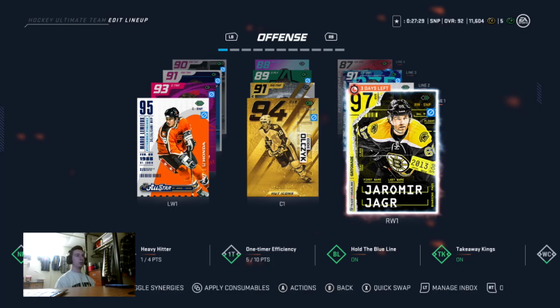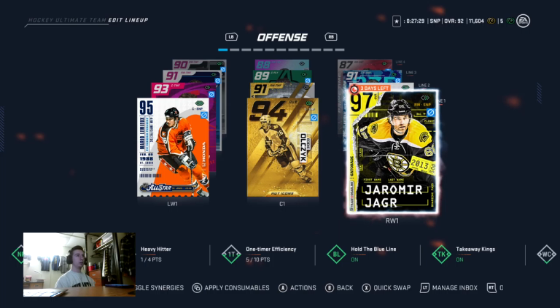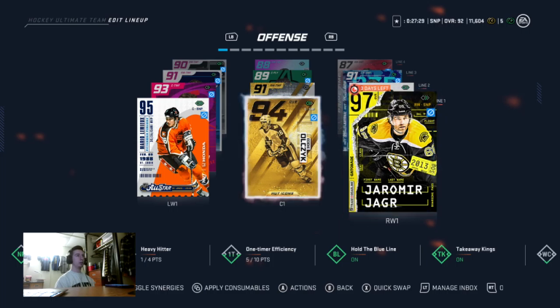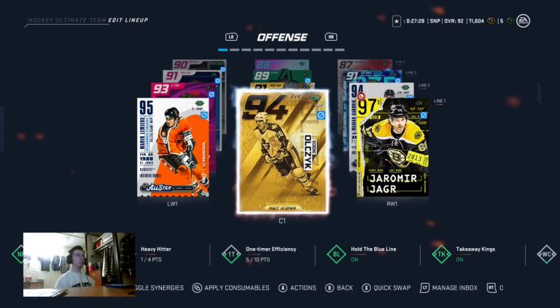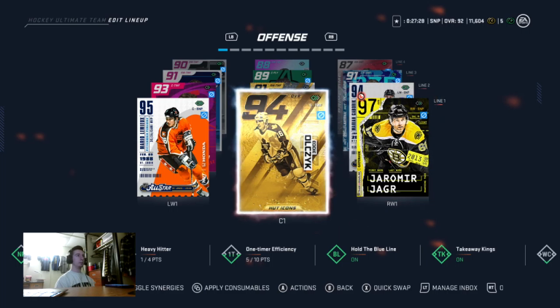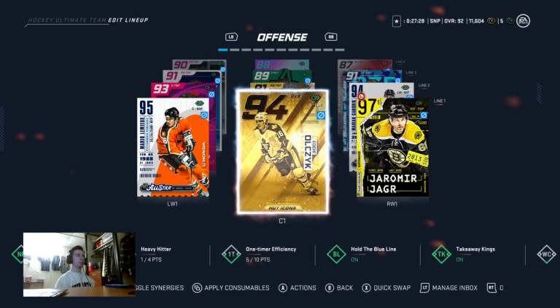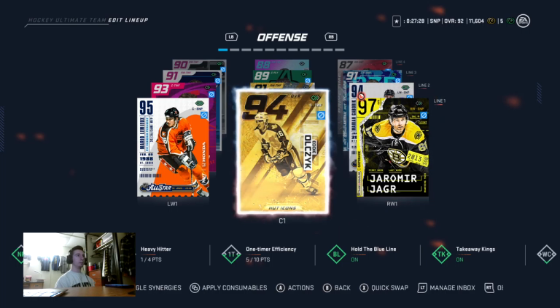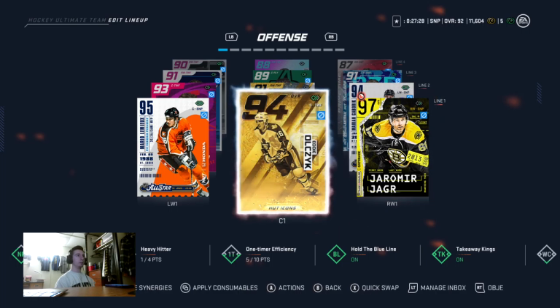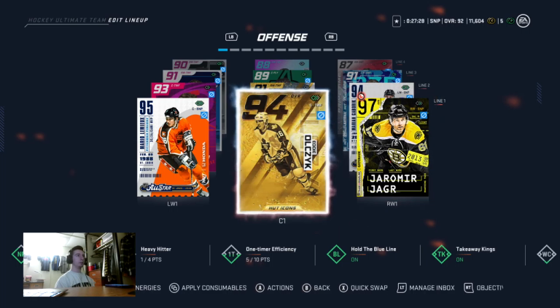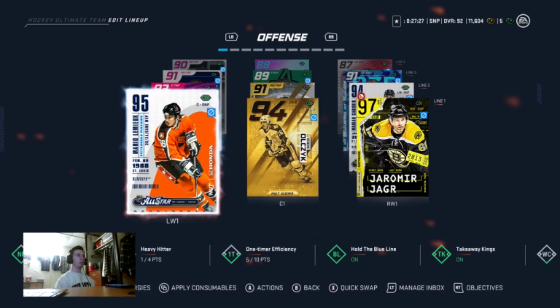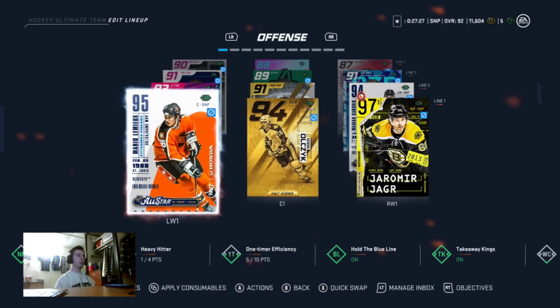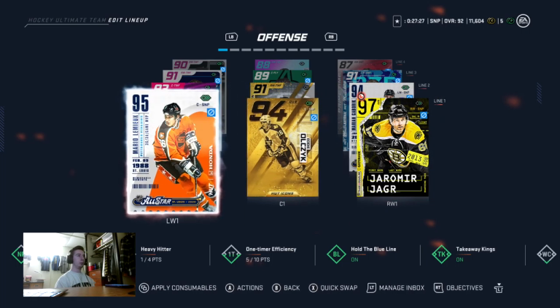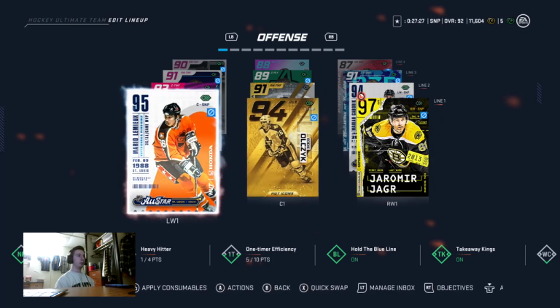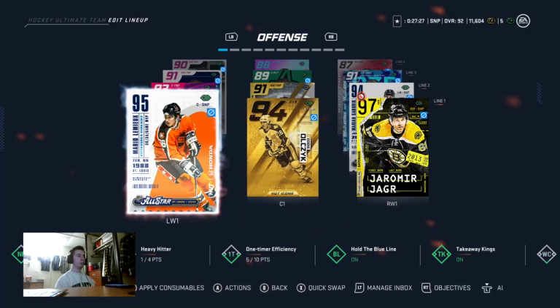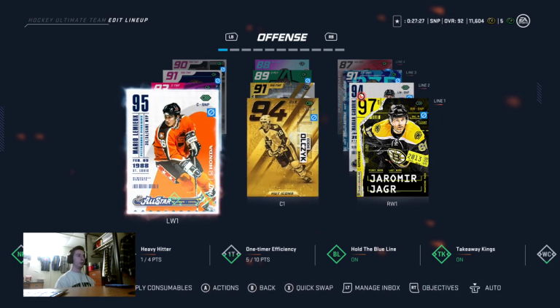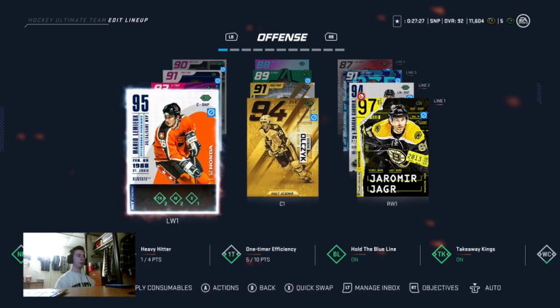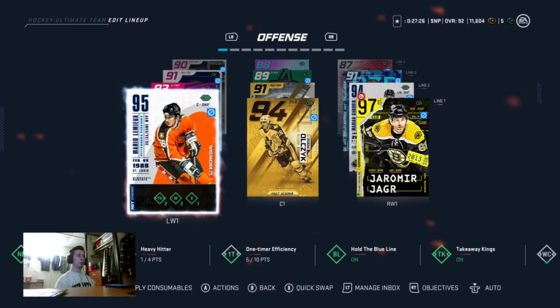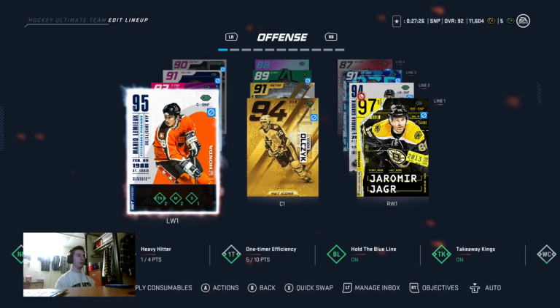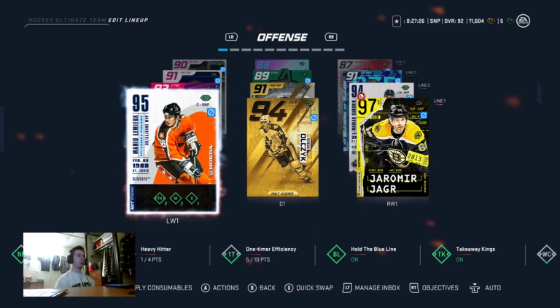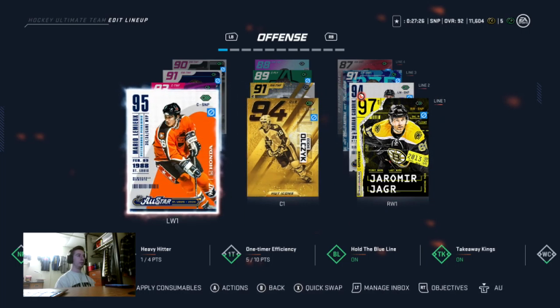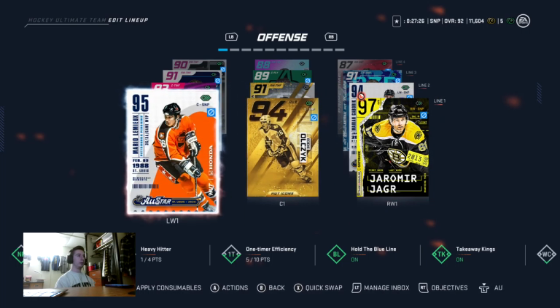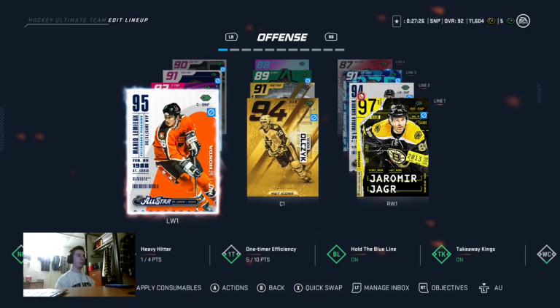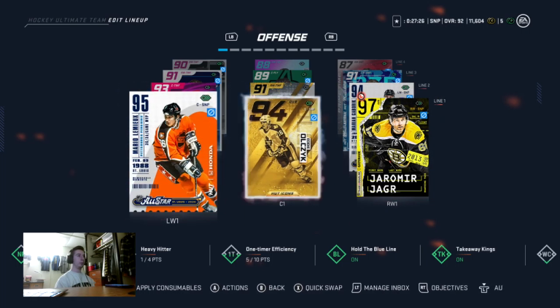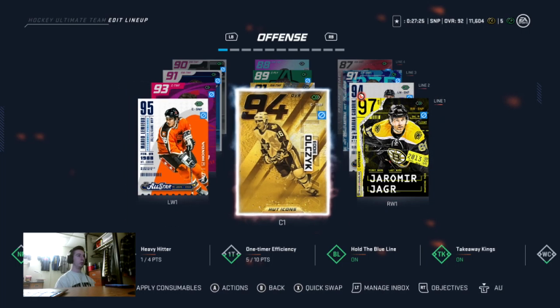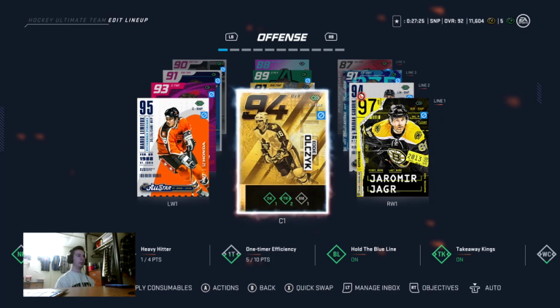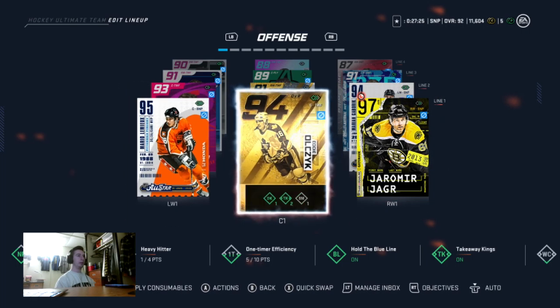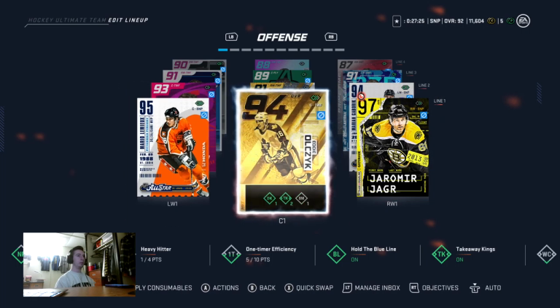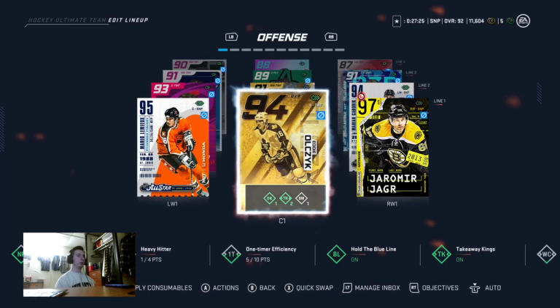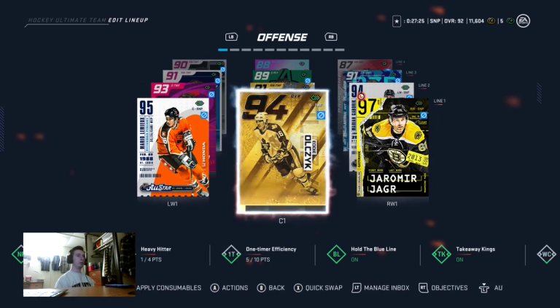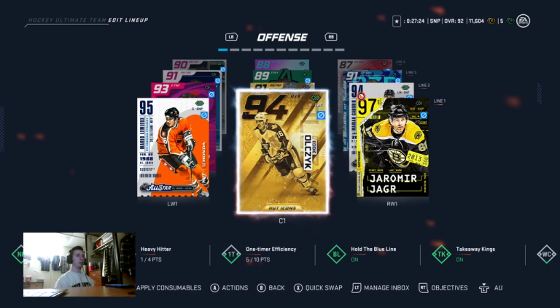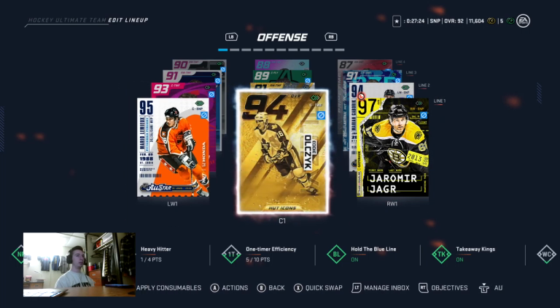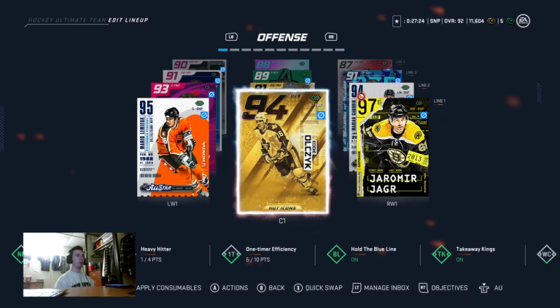I haven't done this in a while, but let me tell you it is very helpful to have a 97 overall card on your team. You'll play pretty good with 95 Lemieux and 95 Bocek.